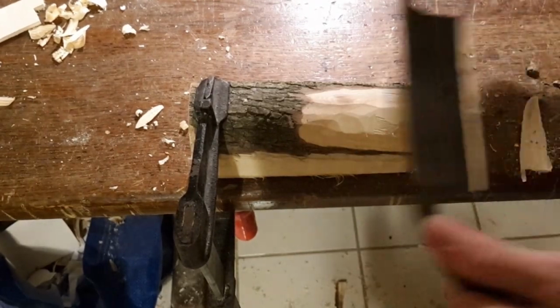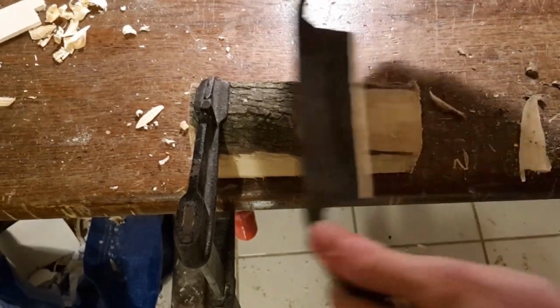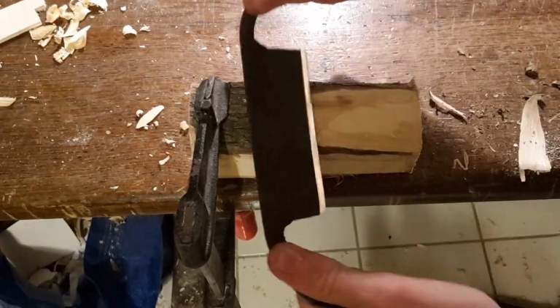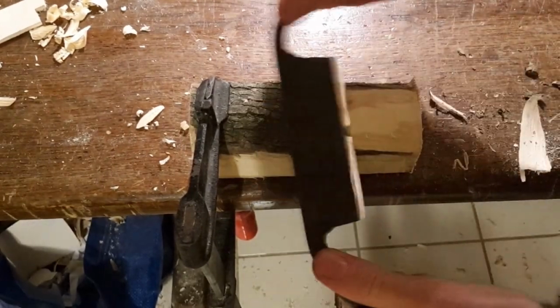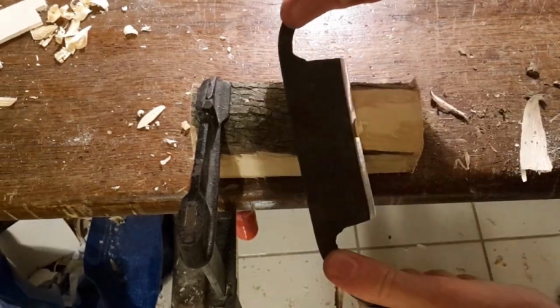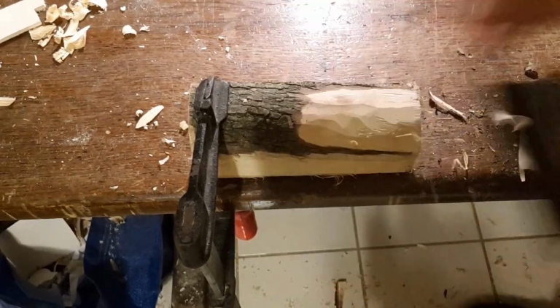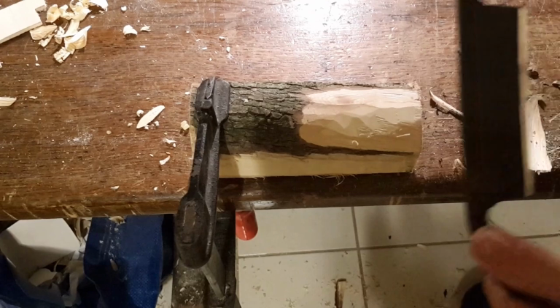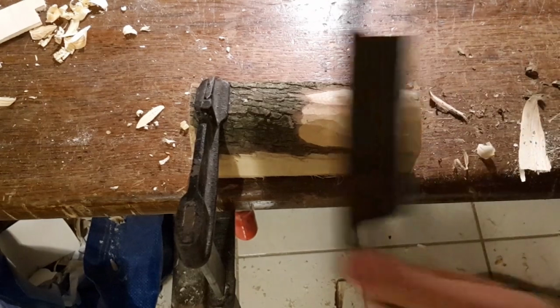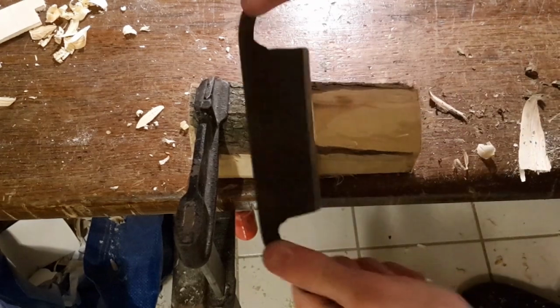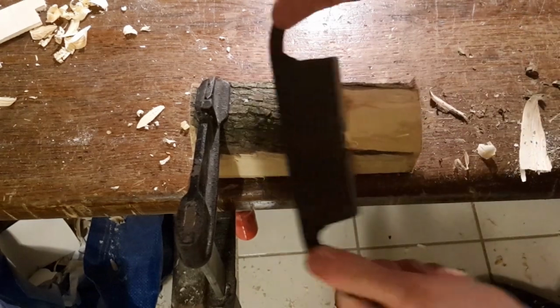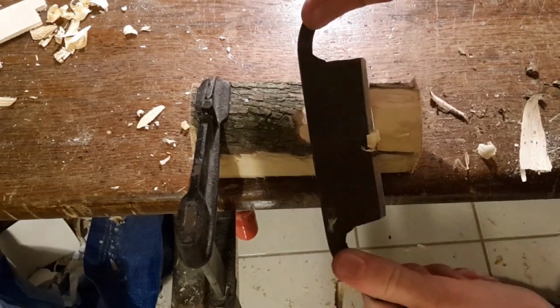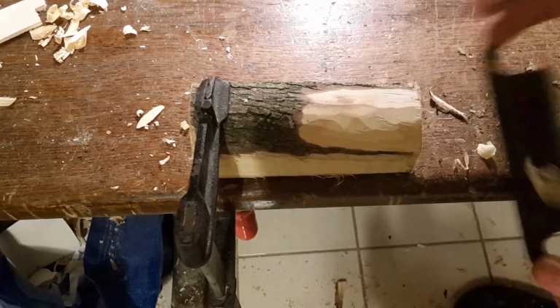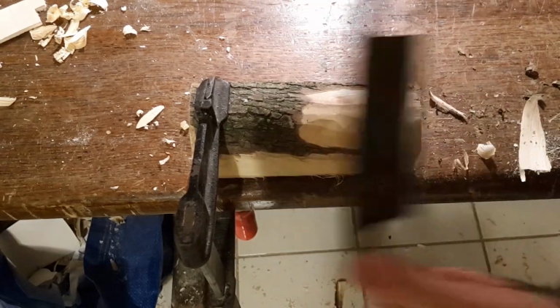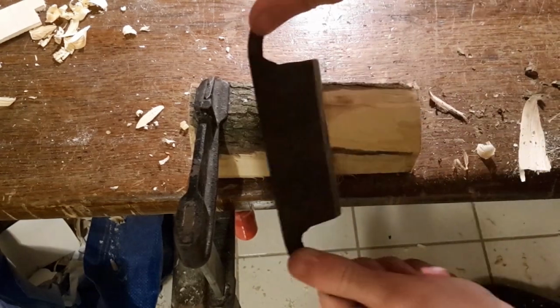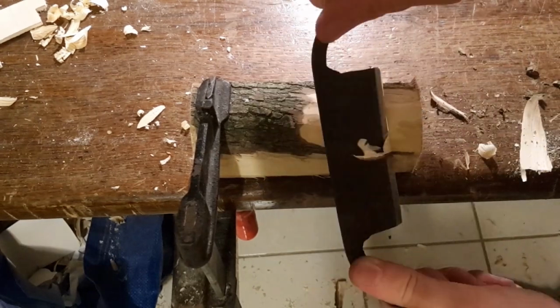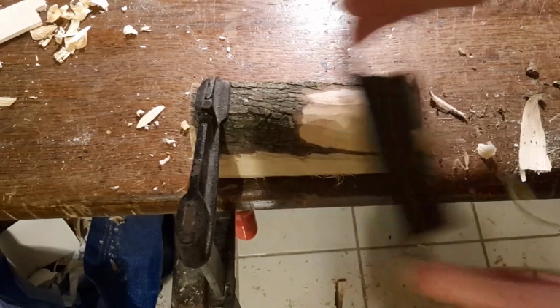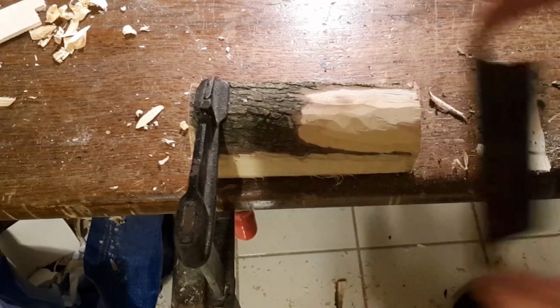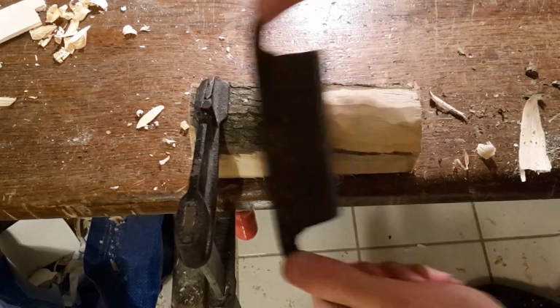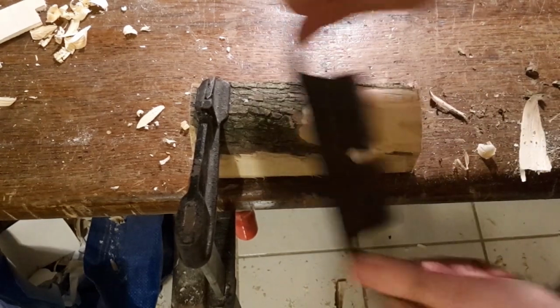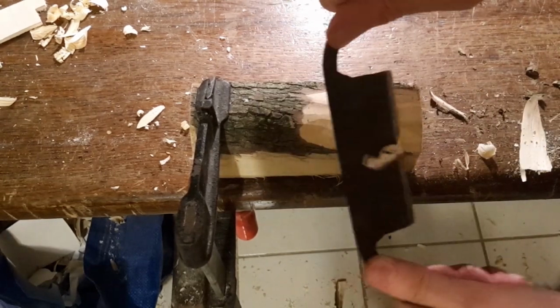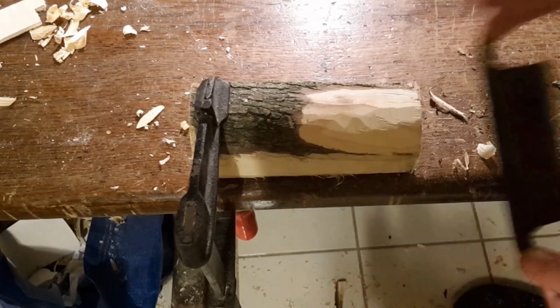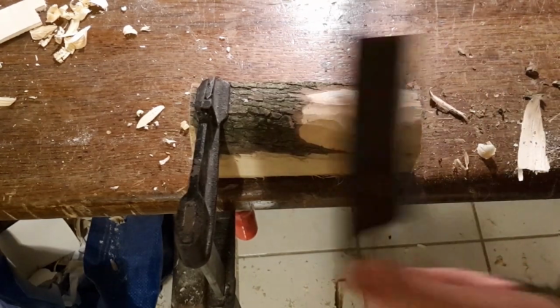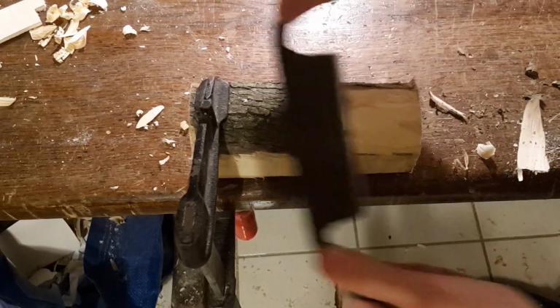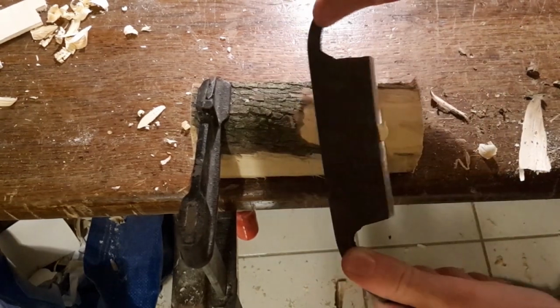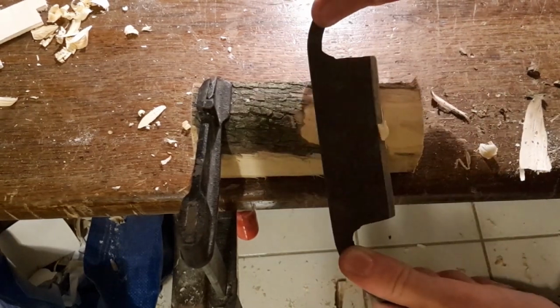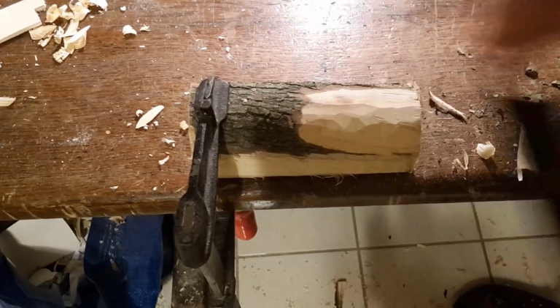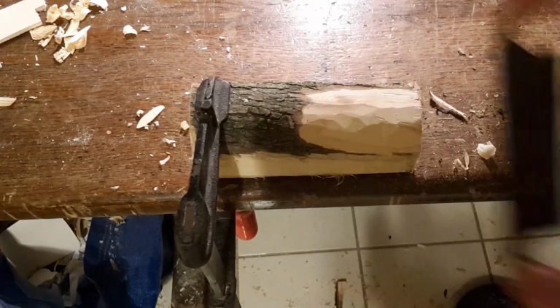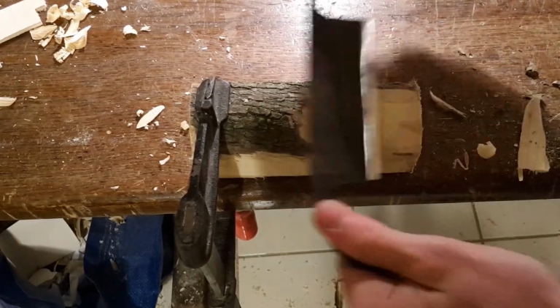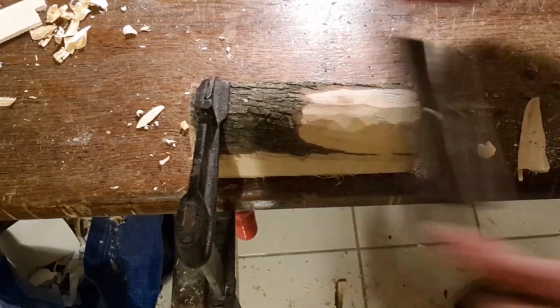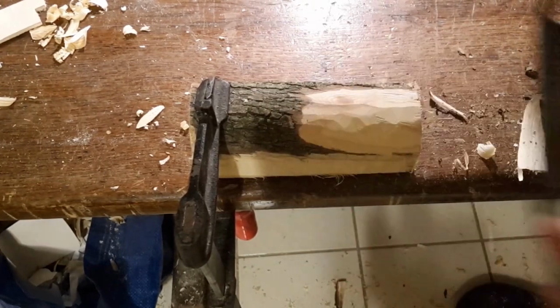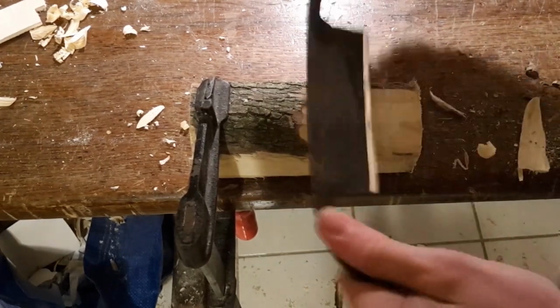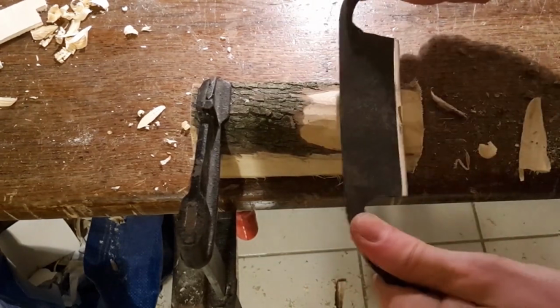By the way, if you have tips for beginner blacksmiths like me, leave them in the comments. I'd be very happy to read them.